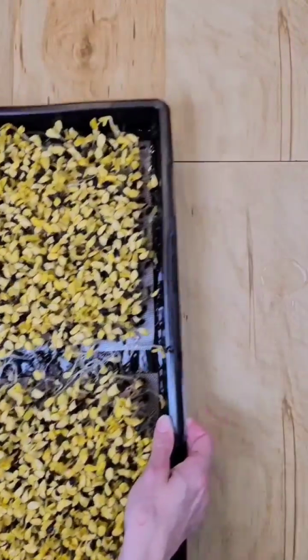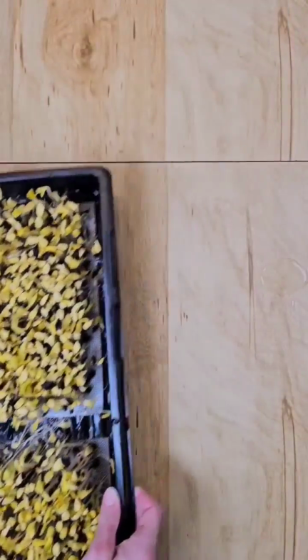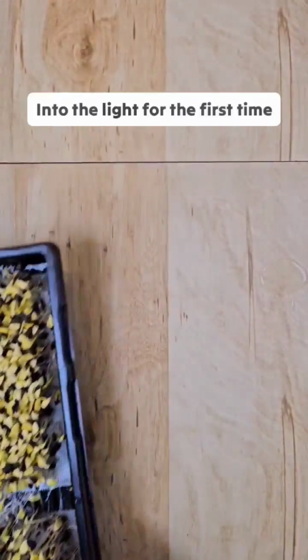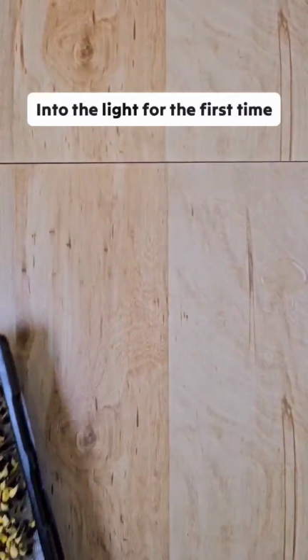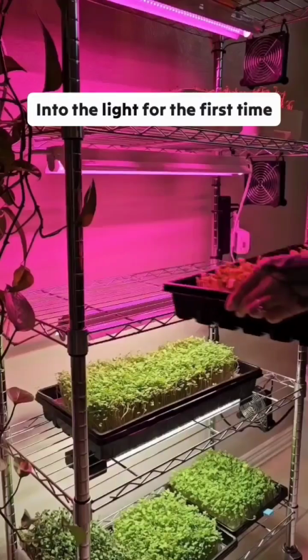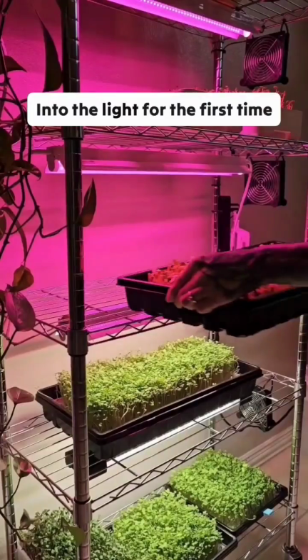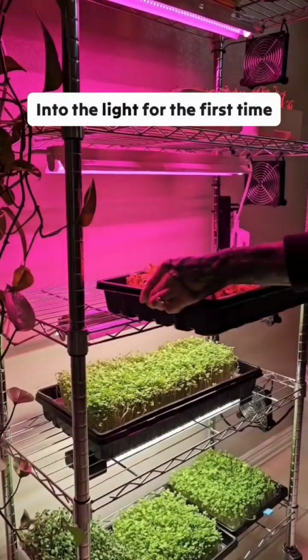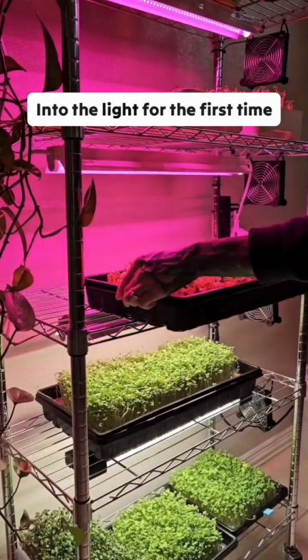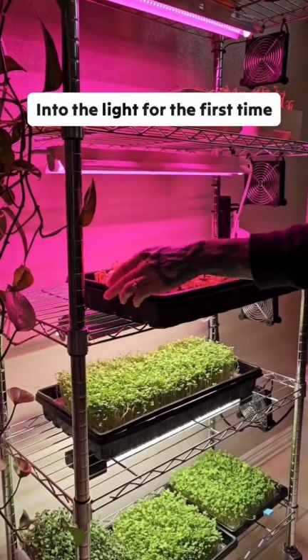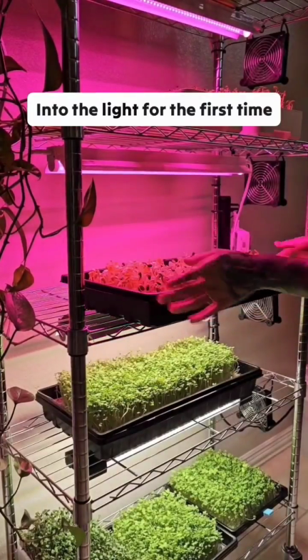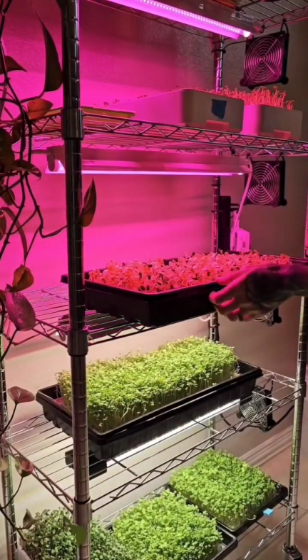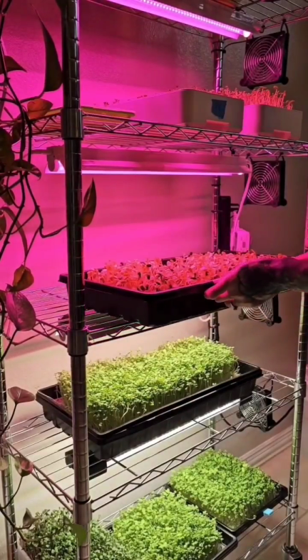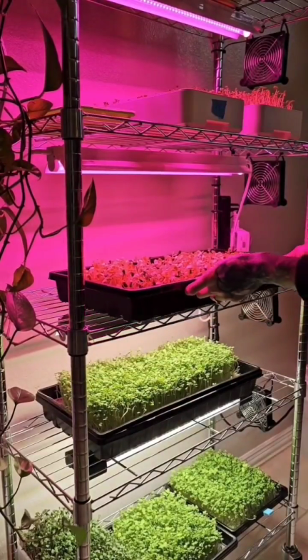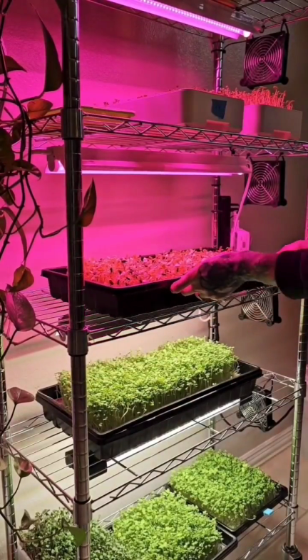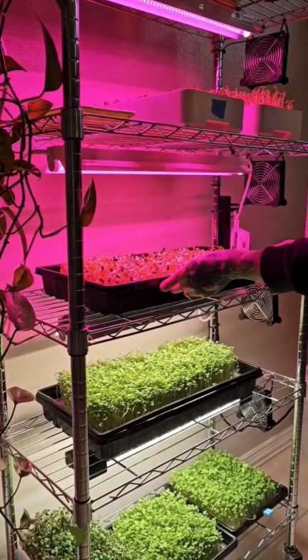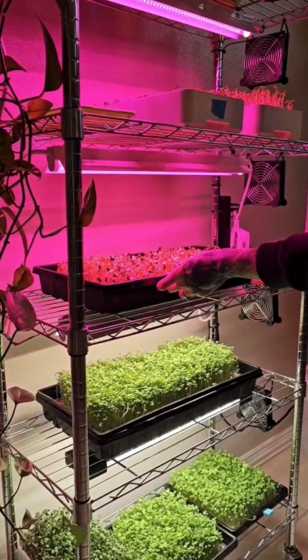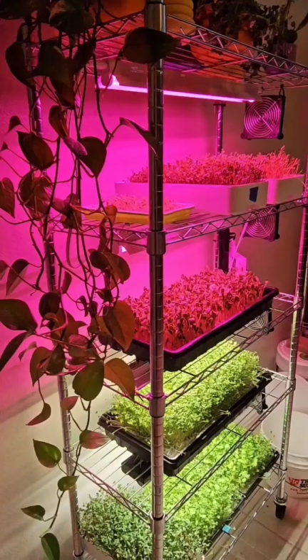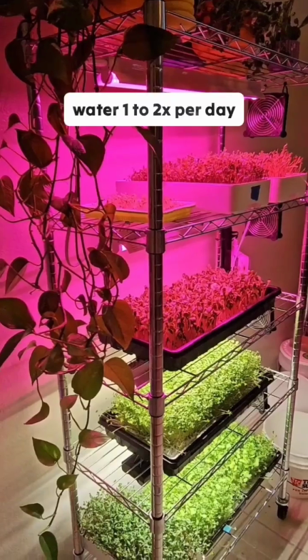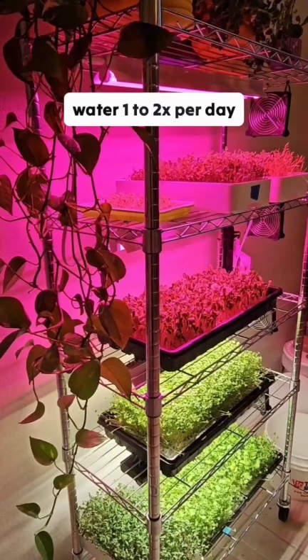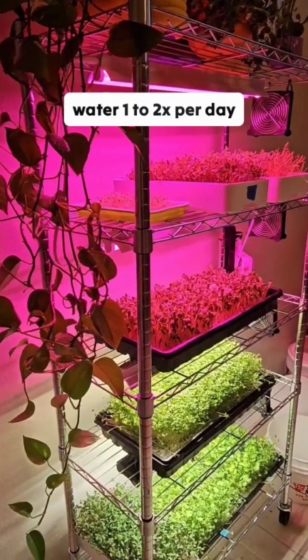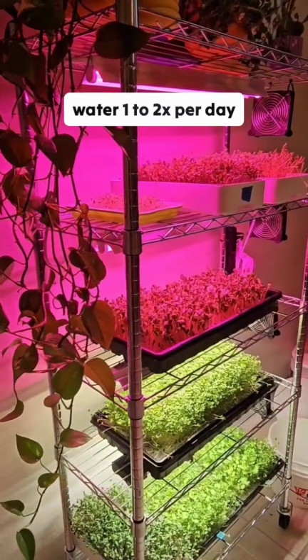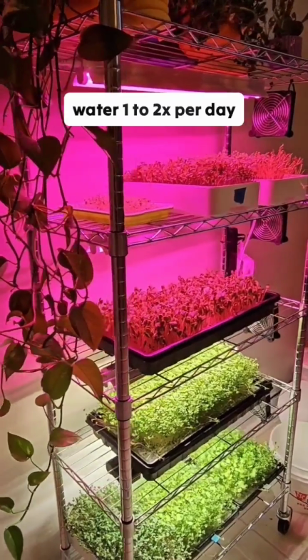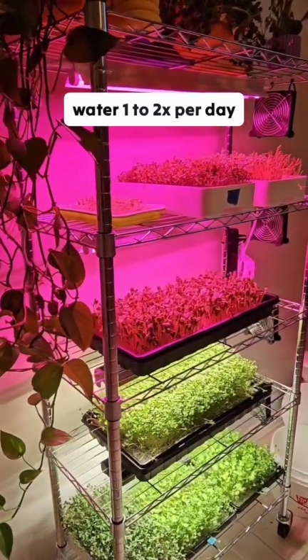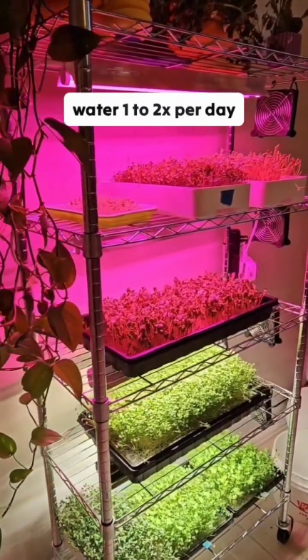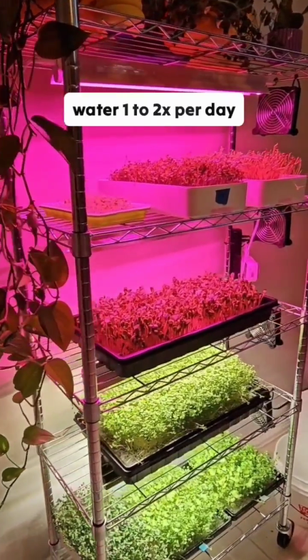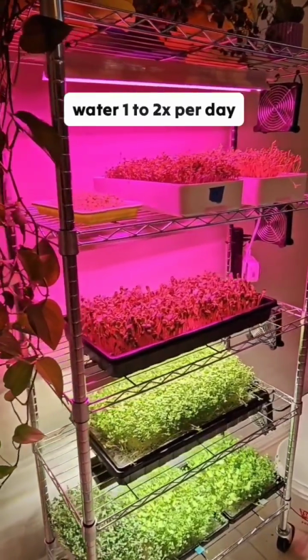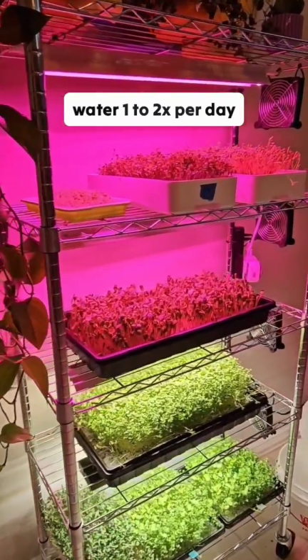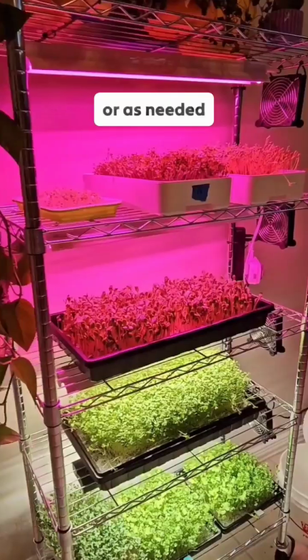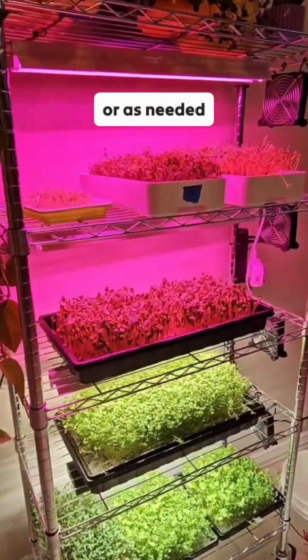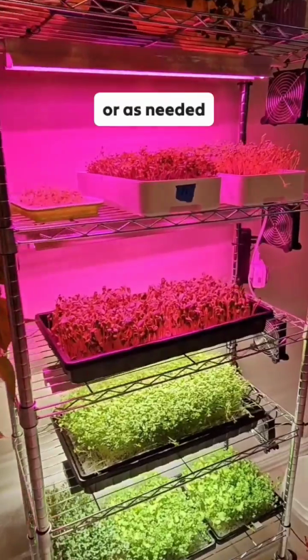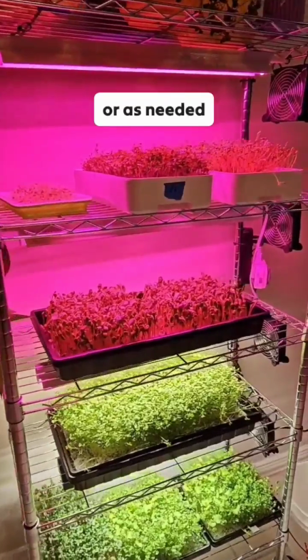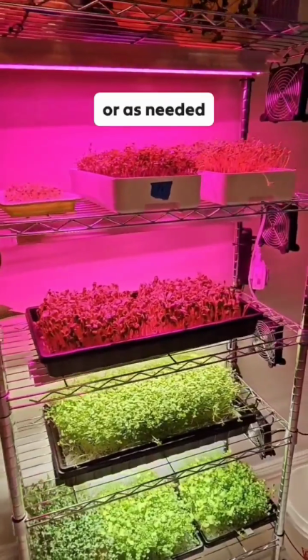Now into the light for the first time. From this point forward we water one to two times per day, or as needed.